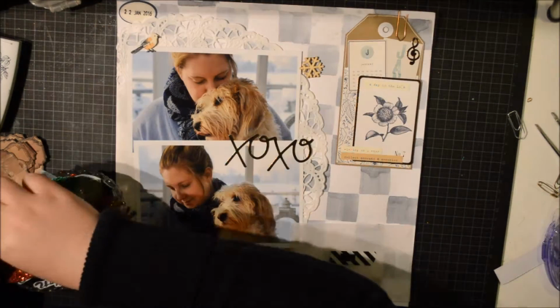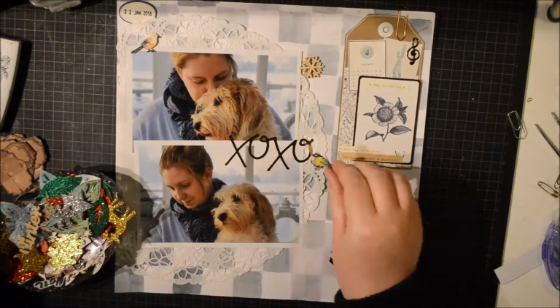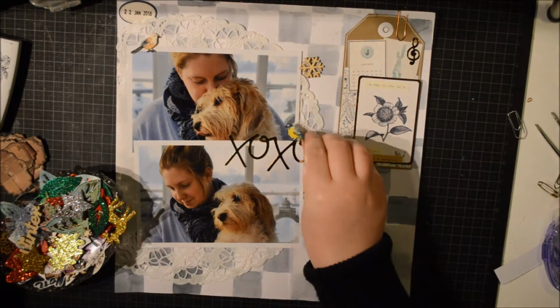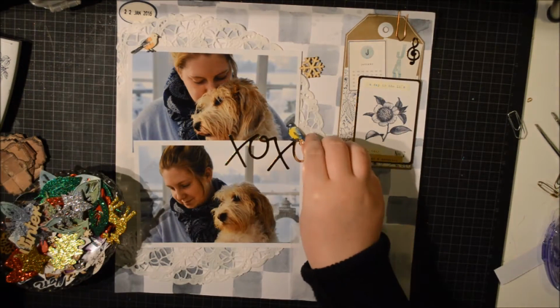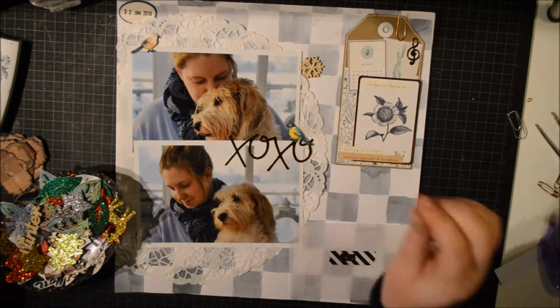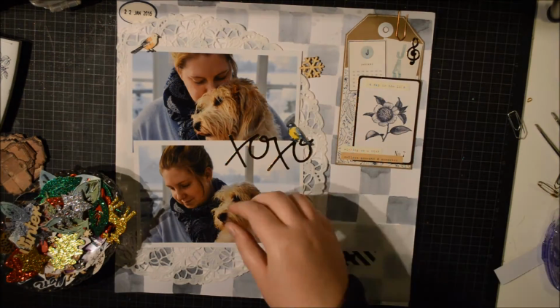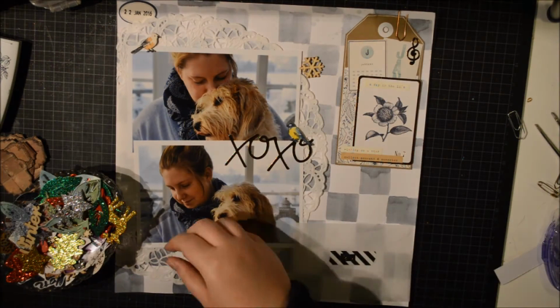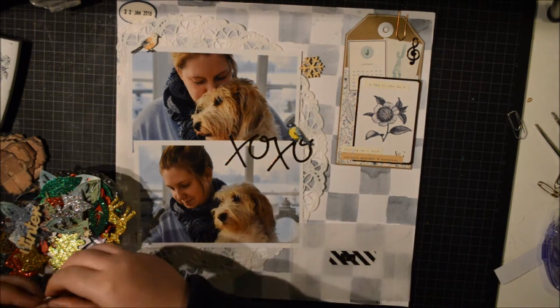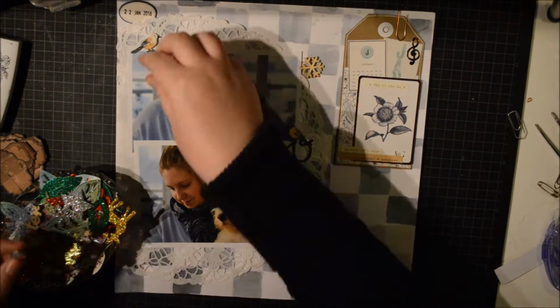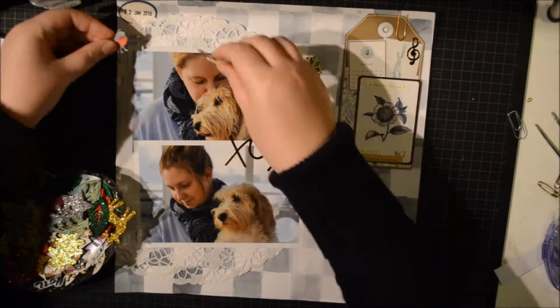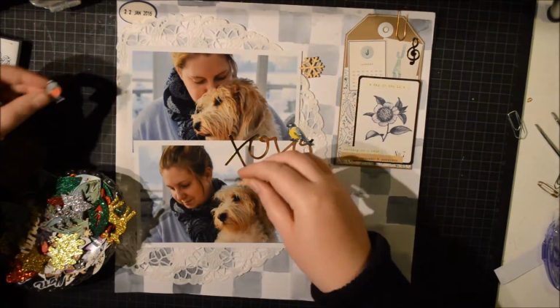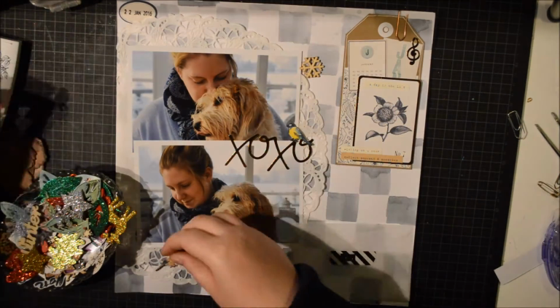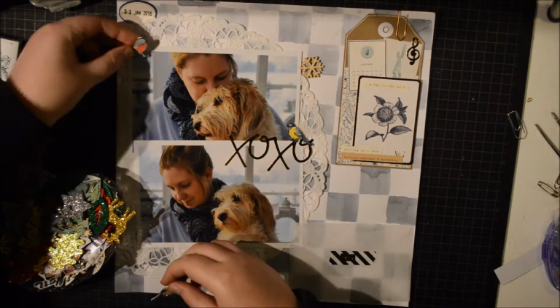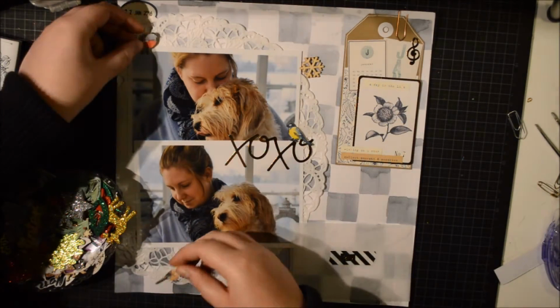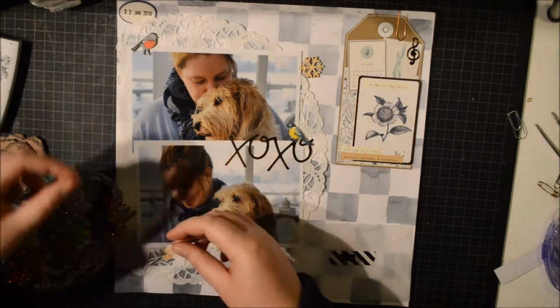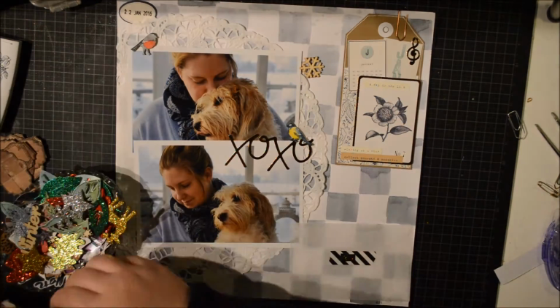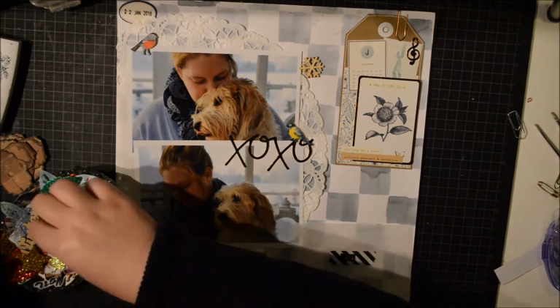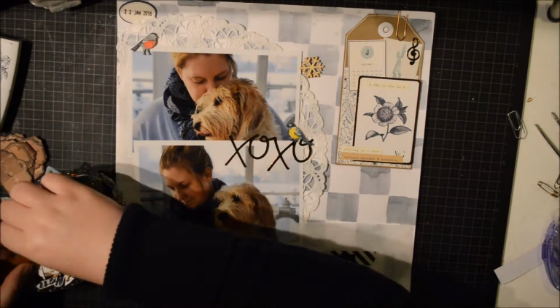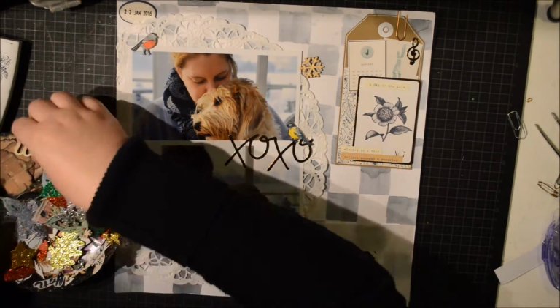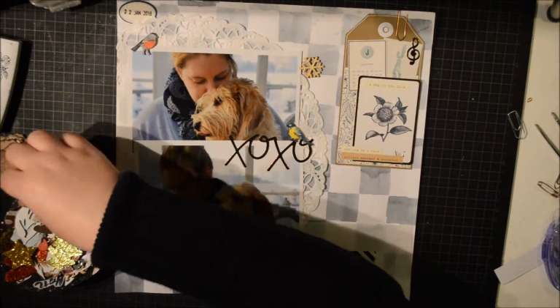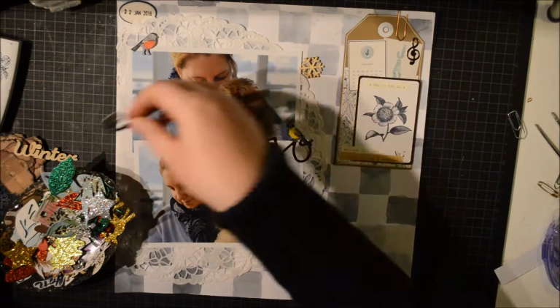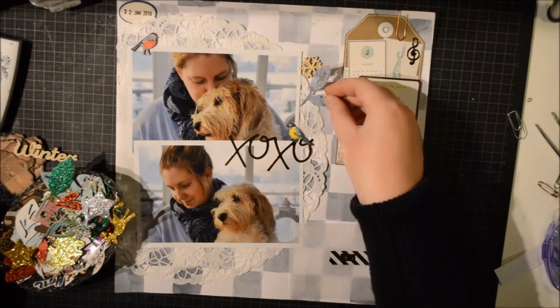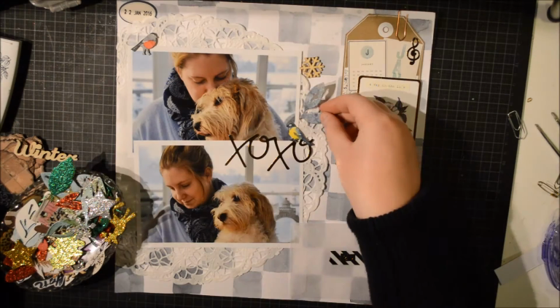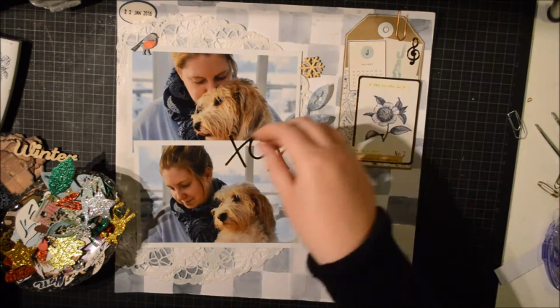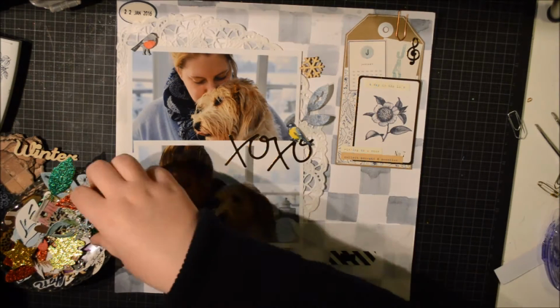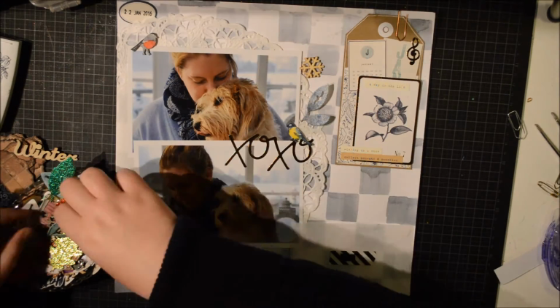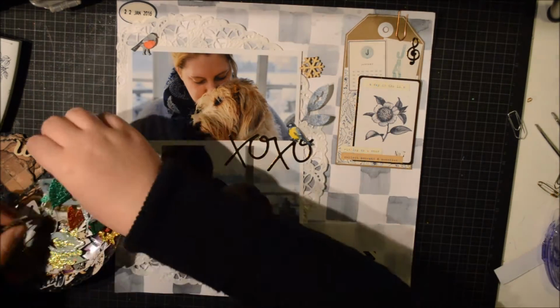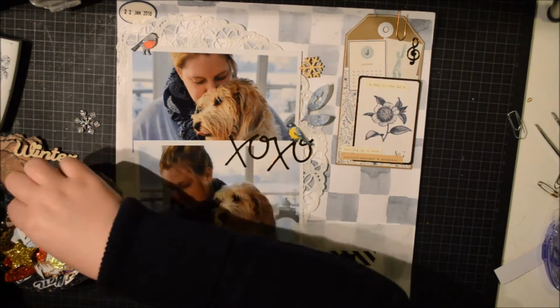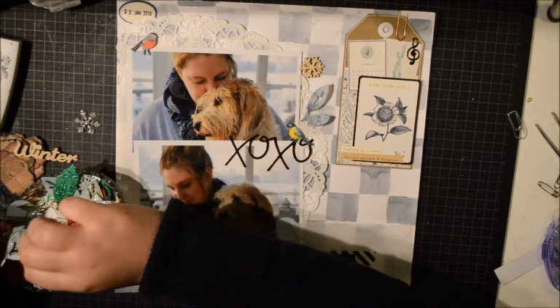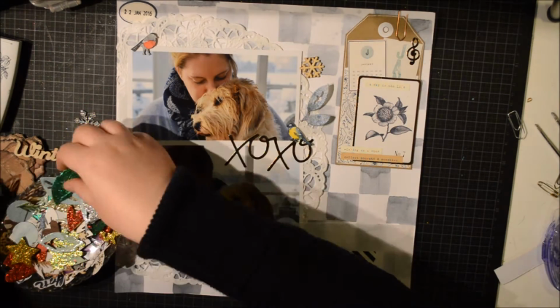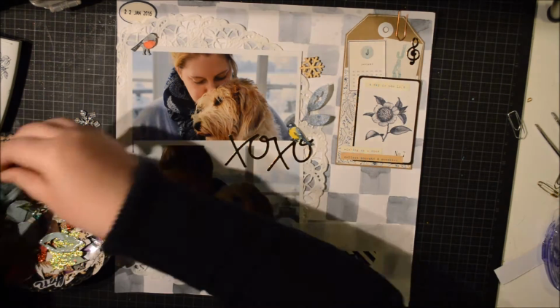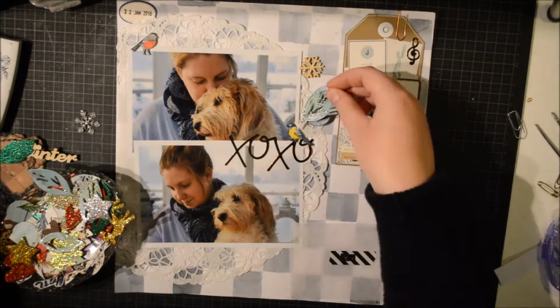Do I wish I had left it like it was? Yeah, I do. That is just the way it is.